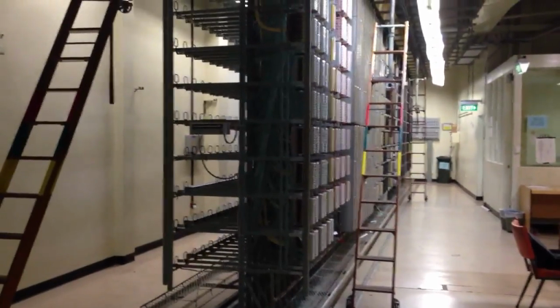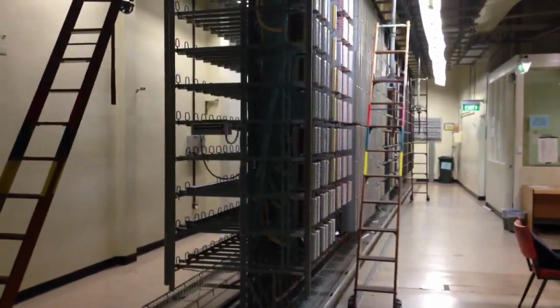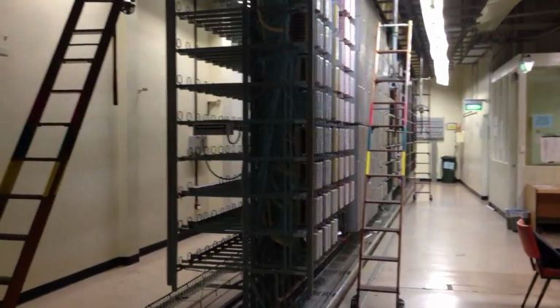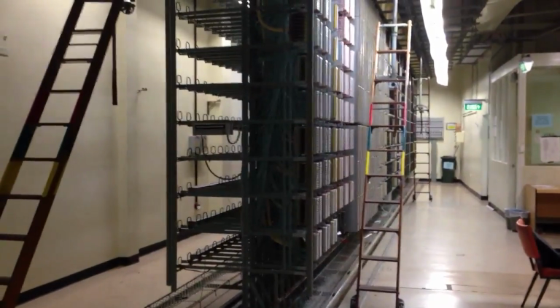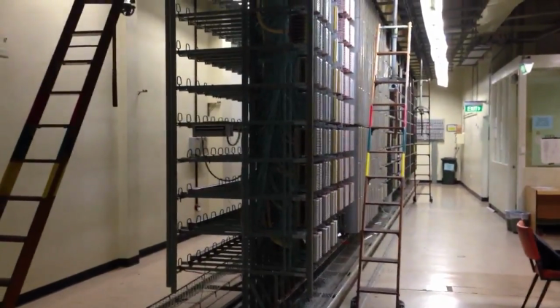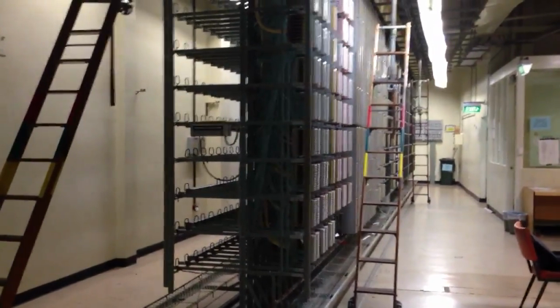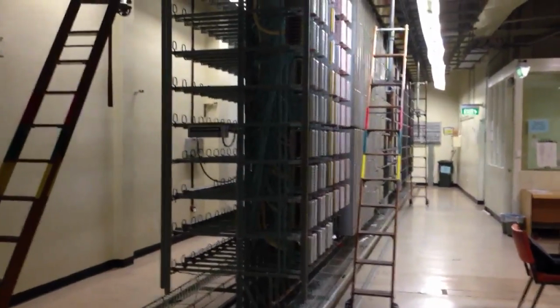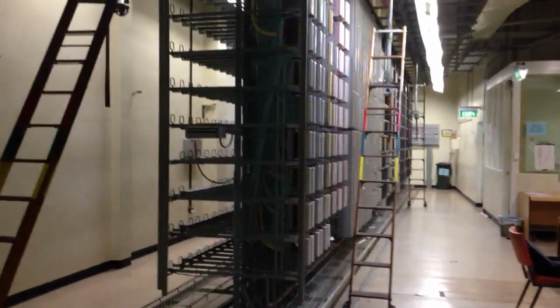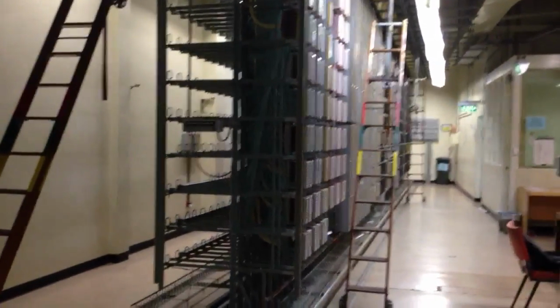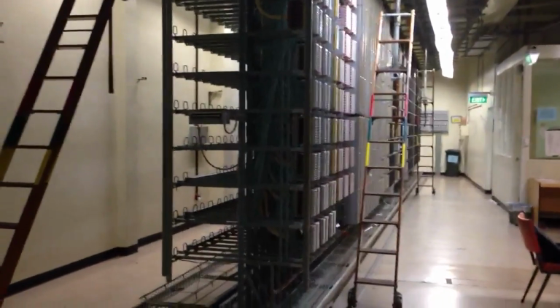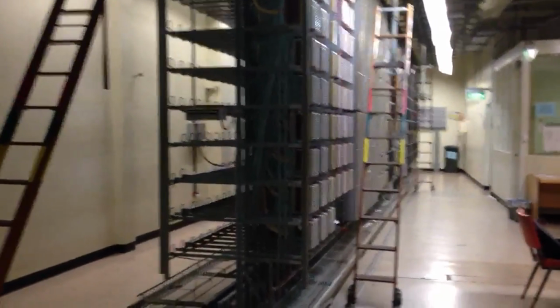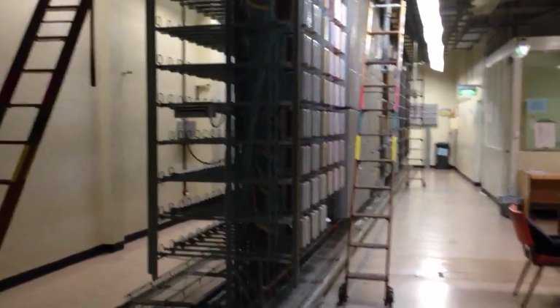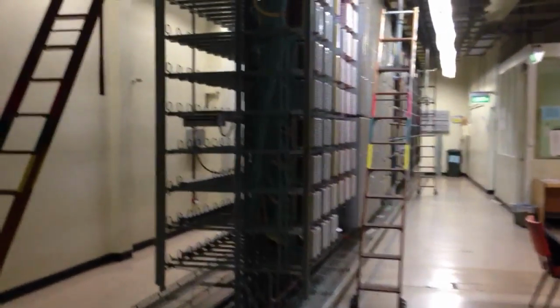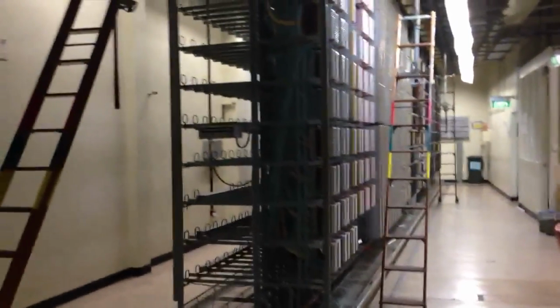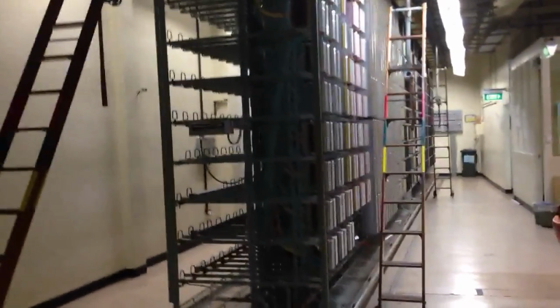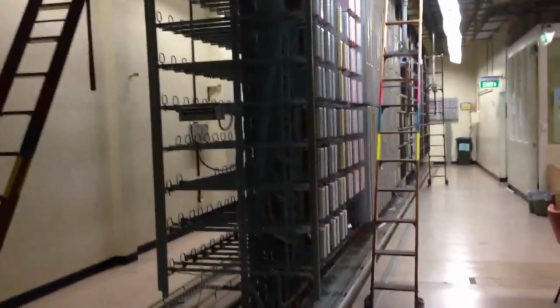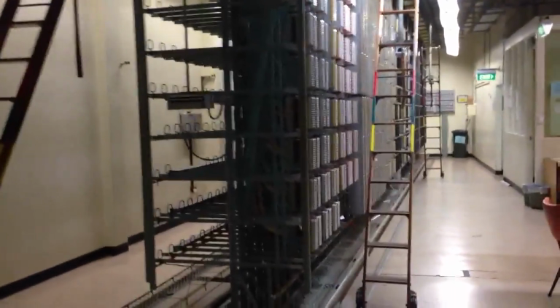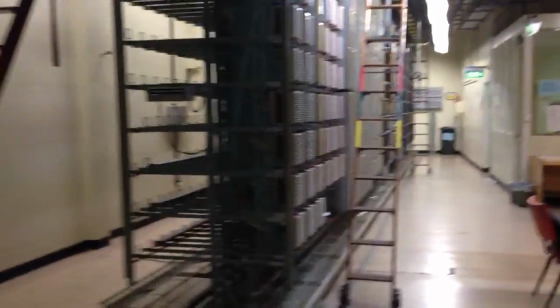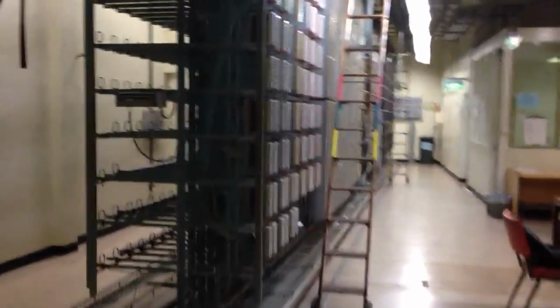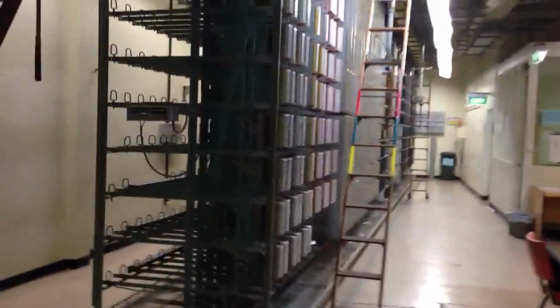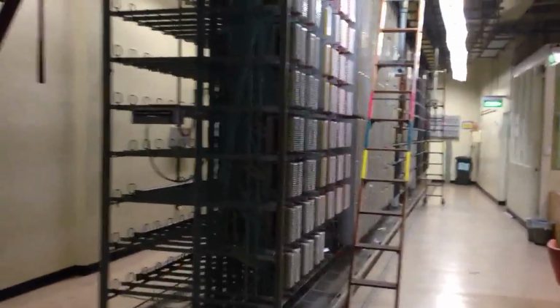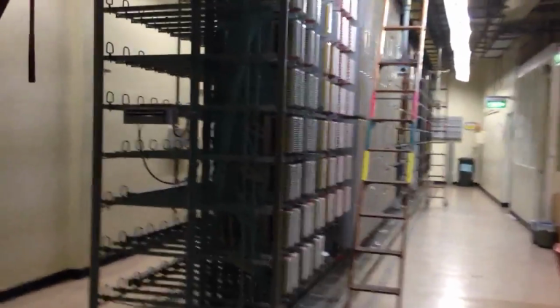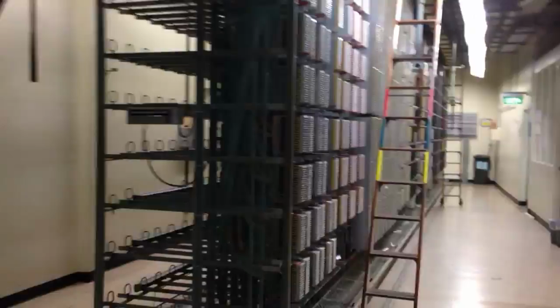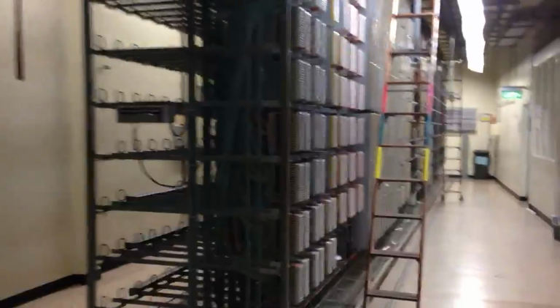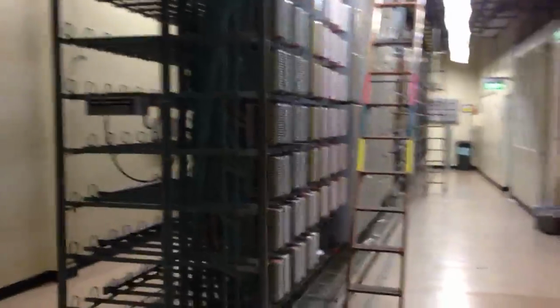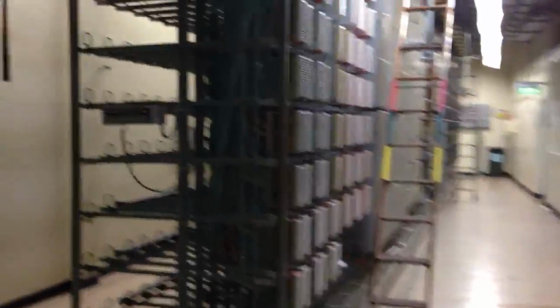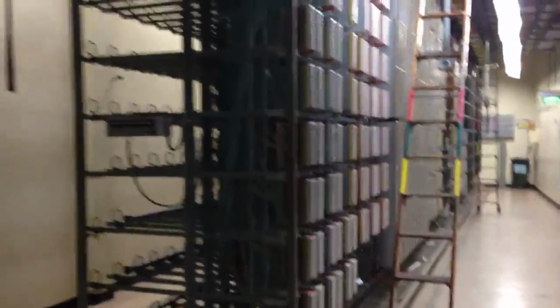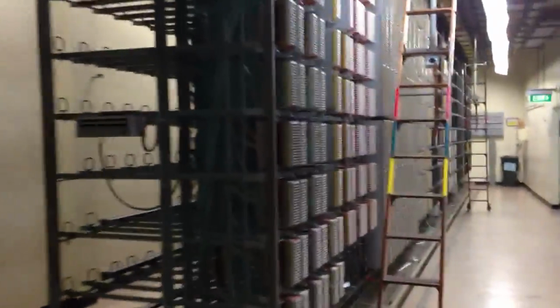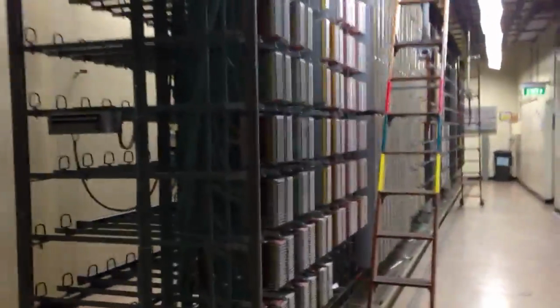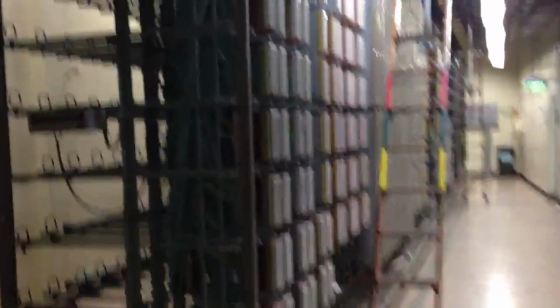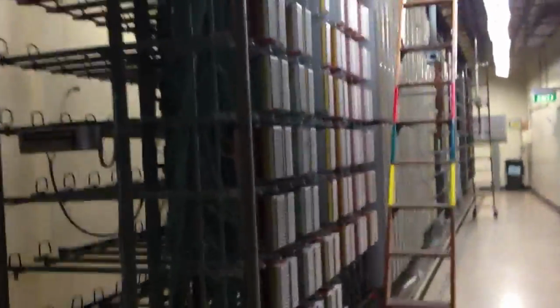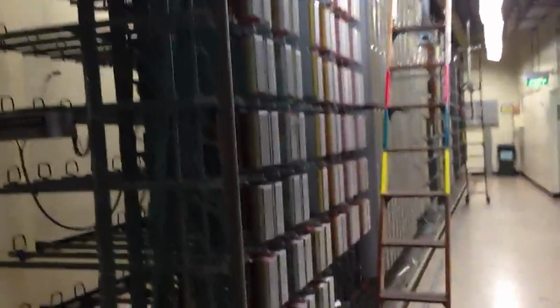Alright guys, this is what a Telstra Exchange looks like. This one's the Guildford Exchange.